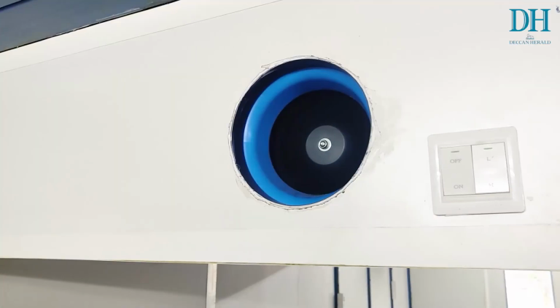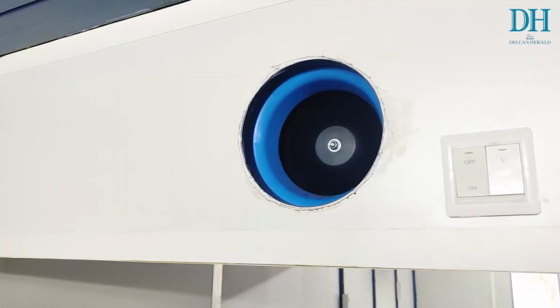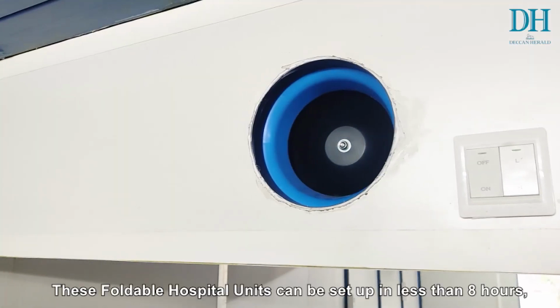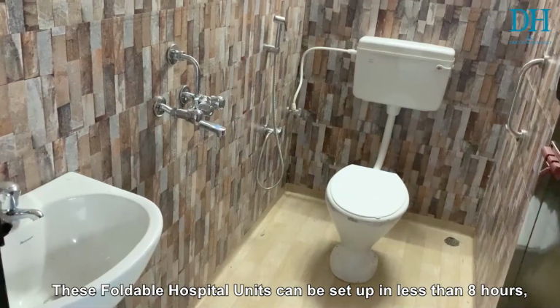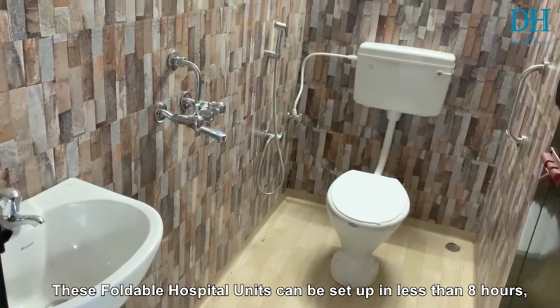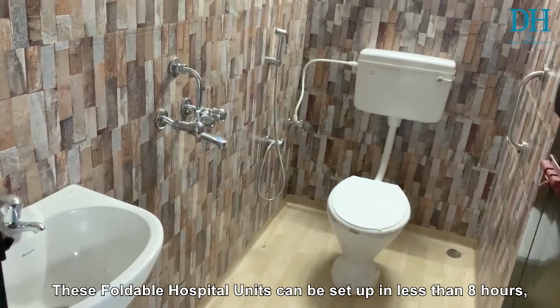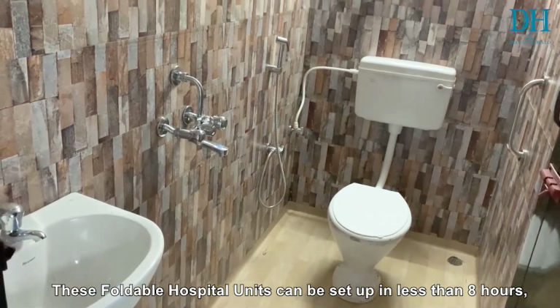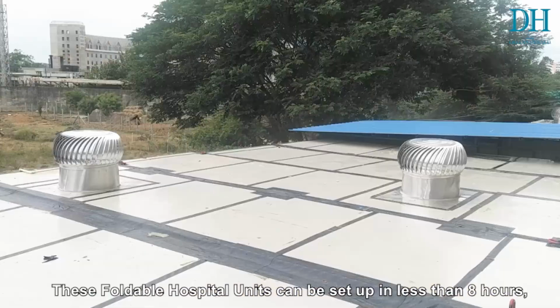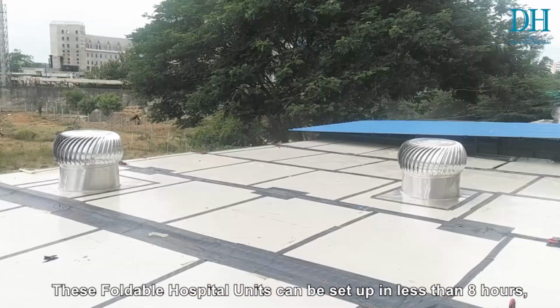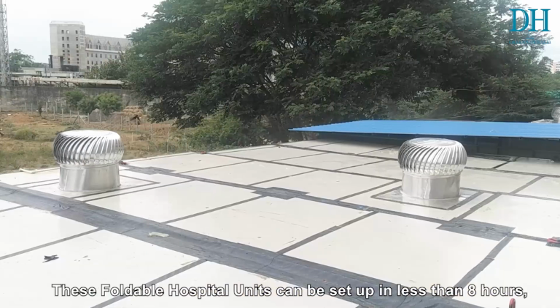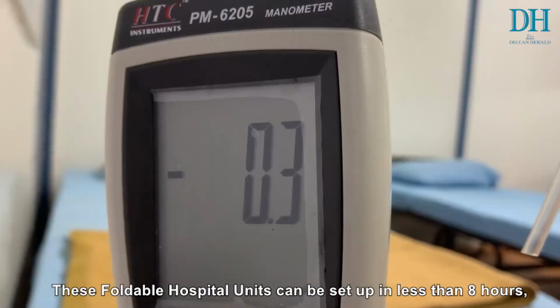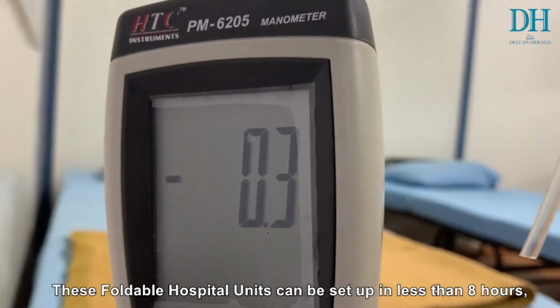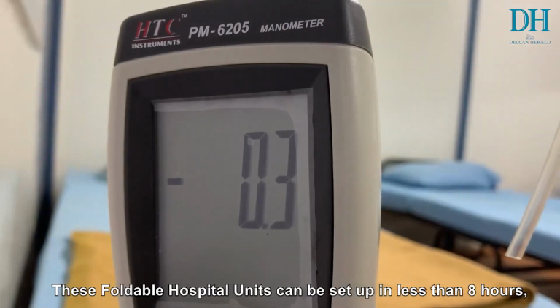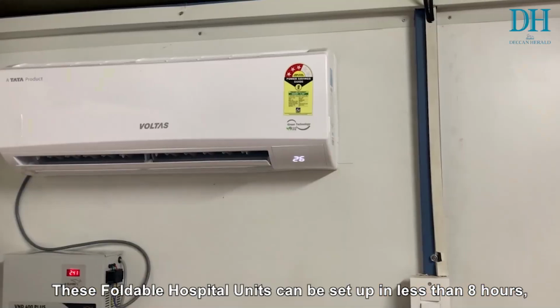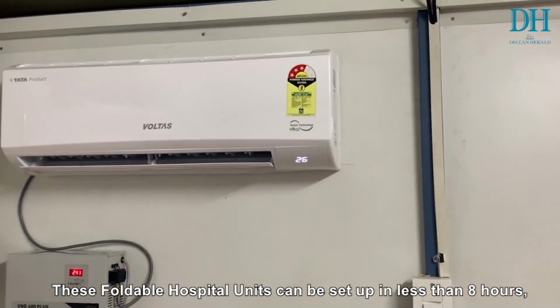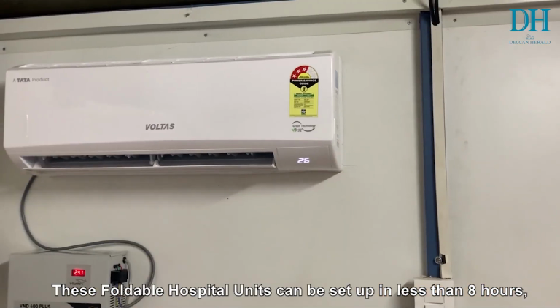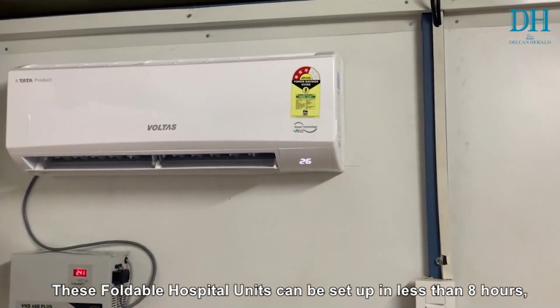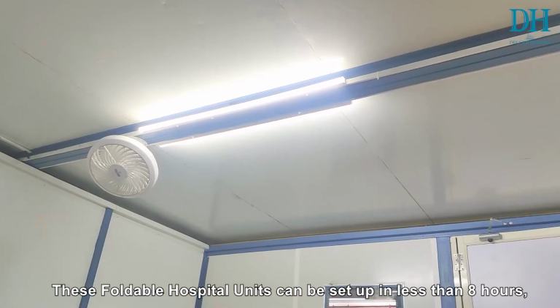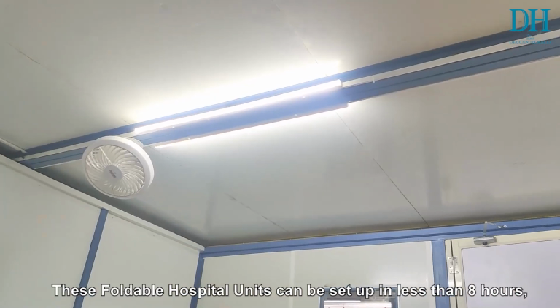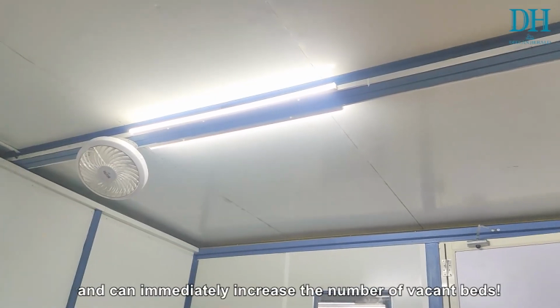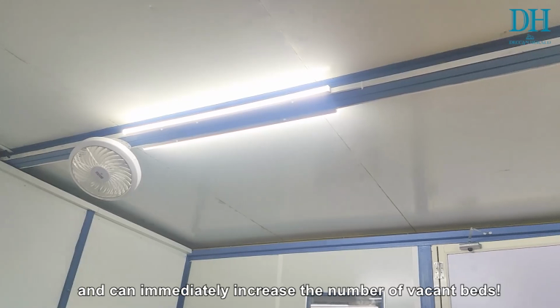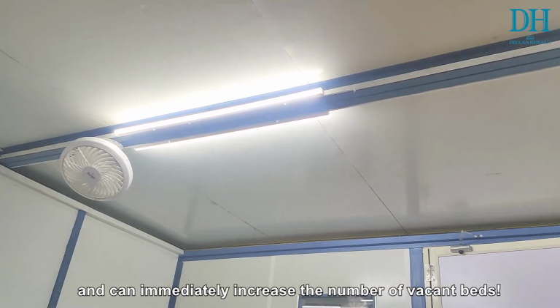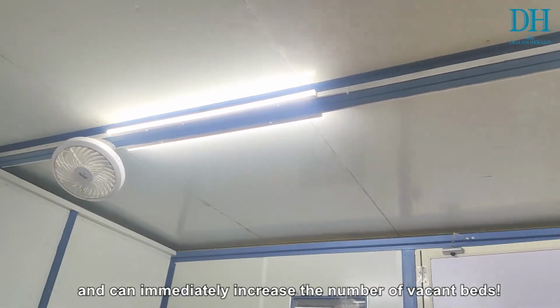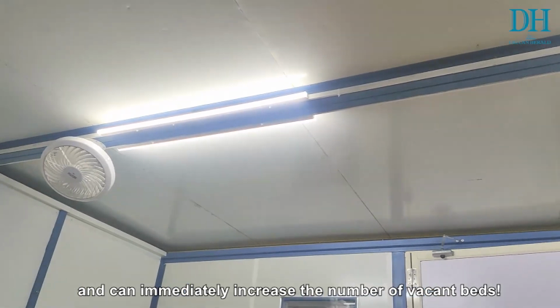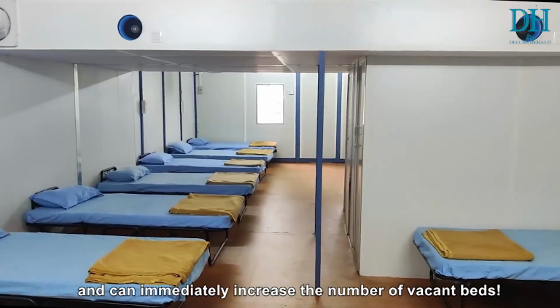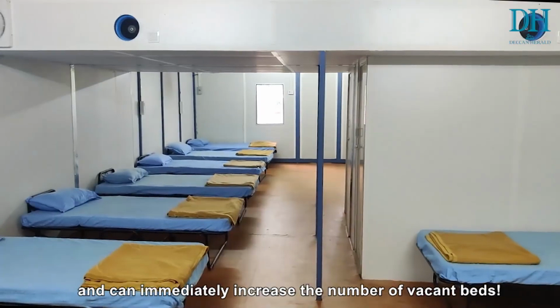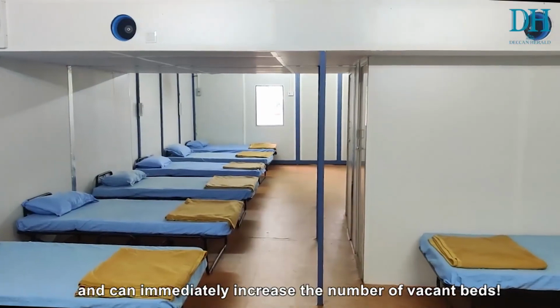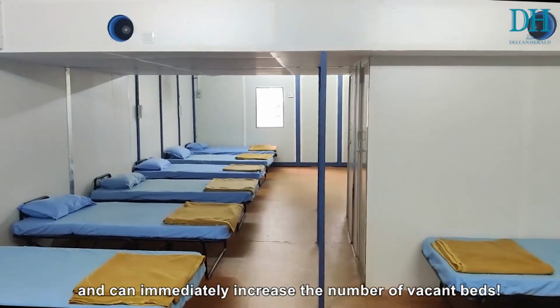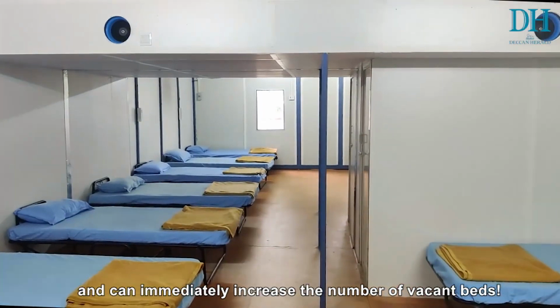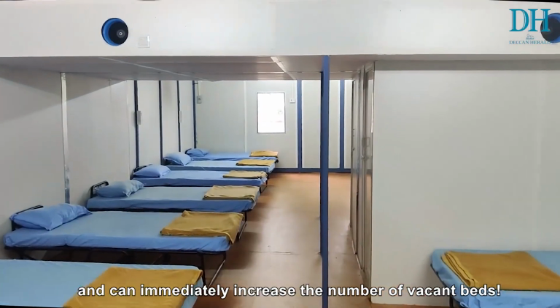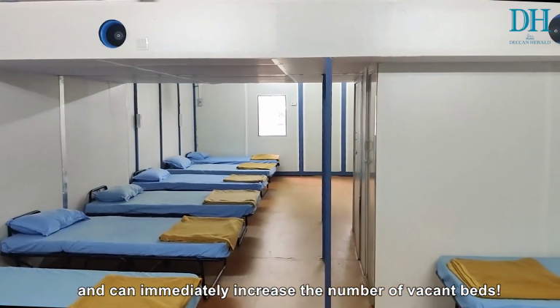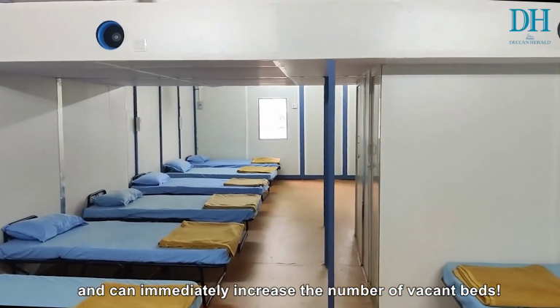These foldable hospital units can be set up in less than eight hours and can immediately increase the number of vacant beds.